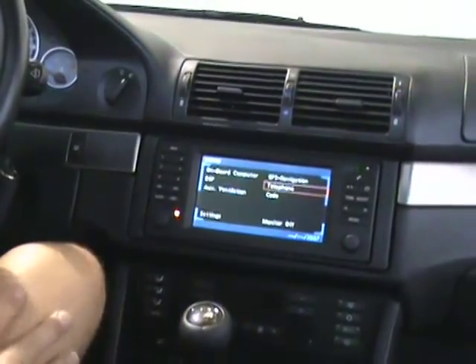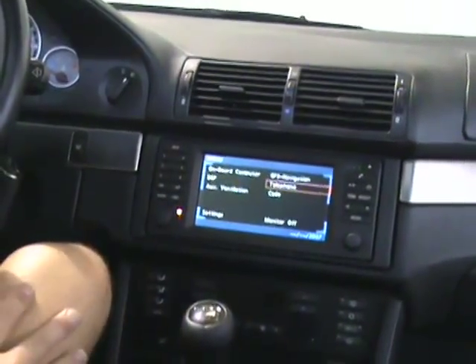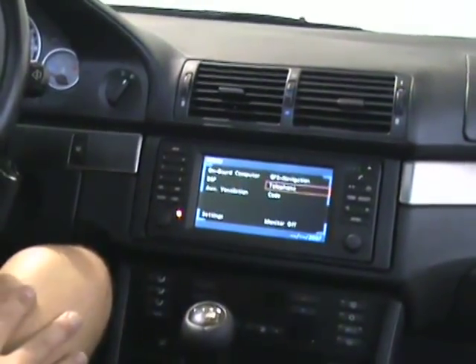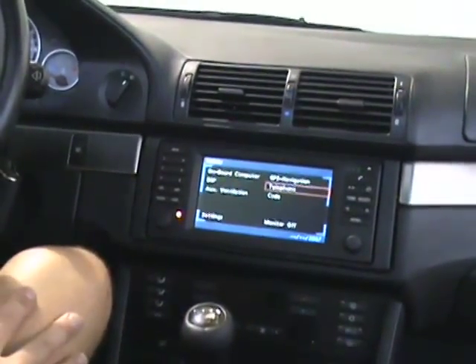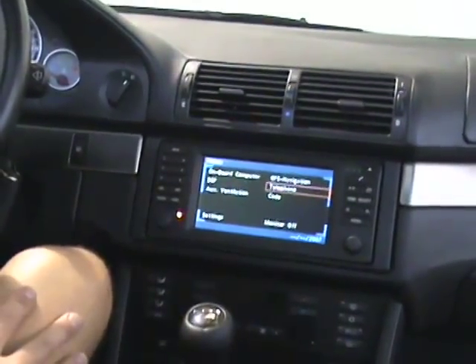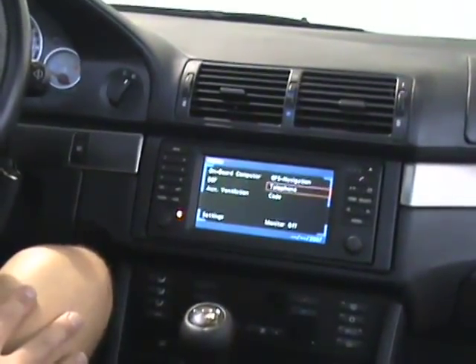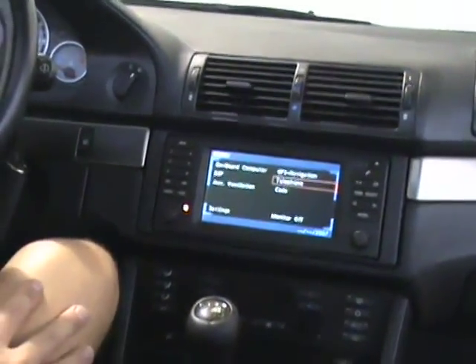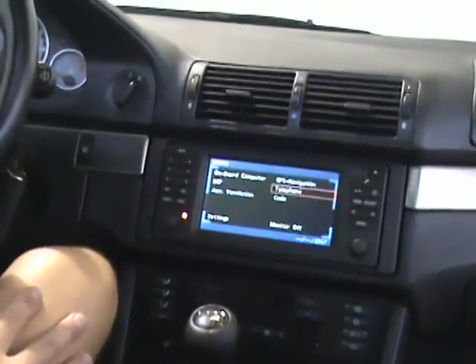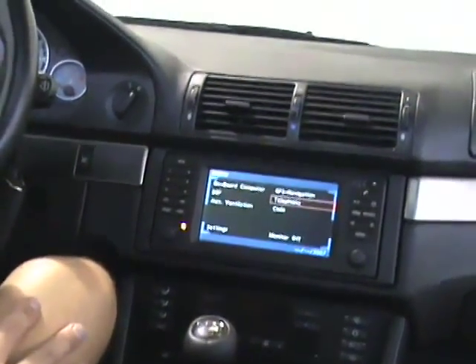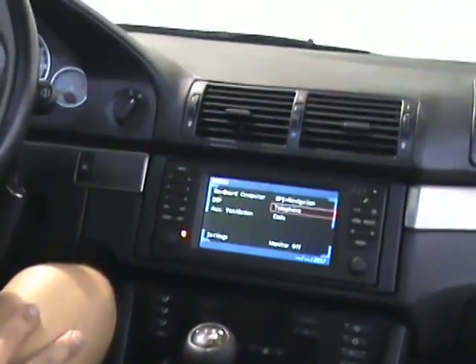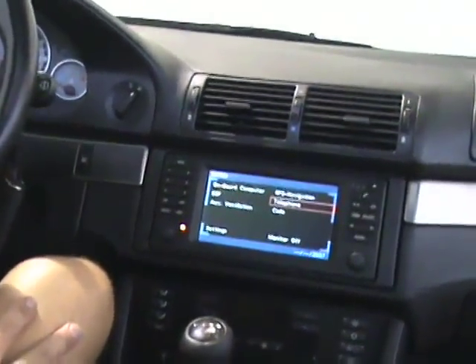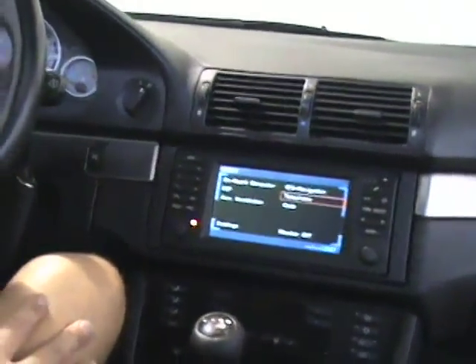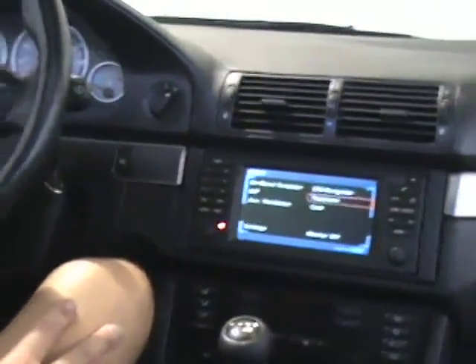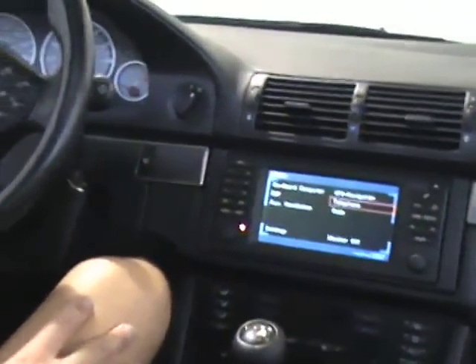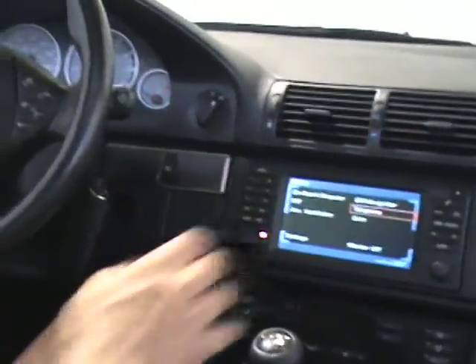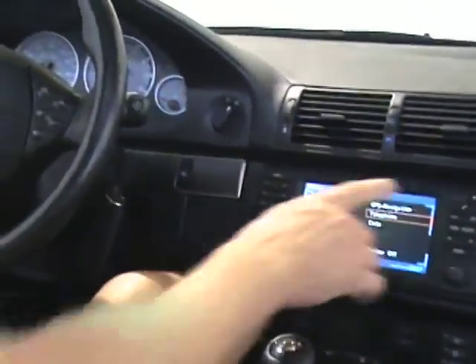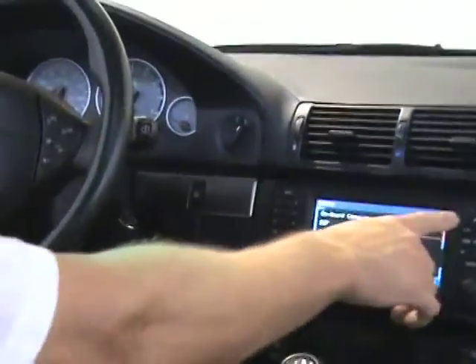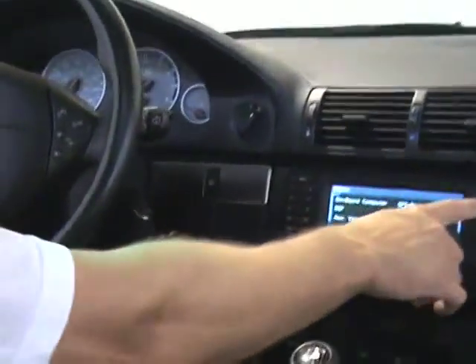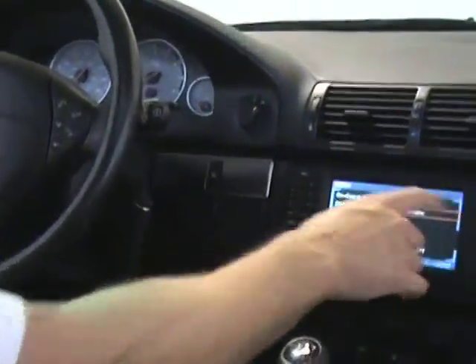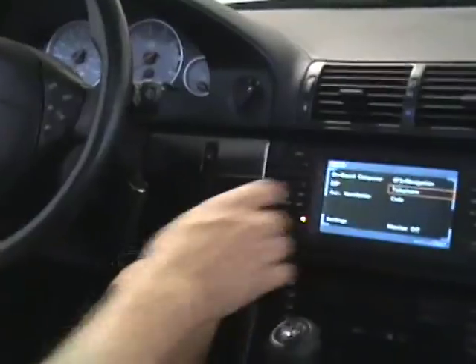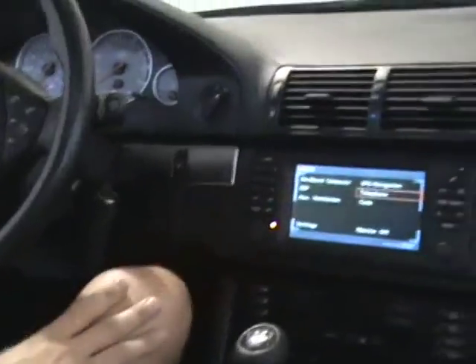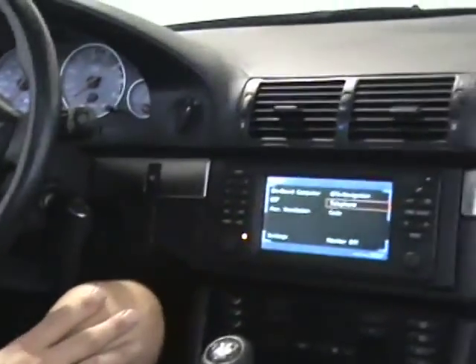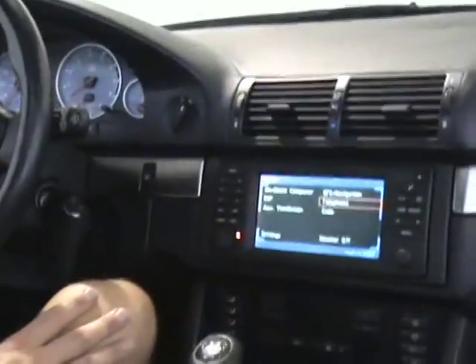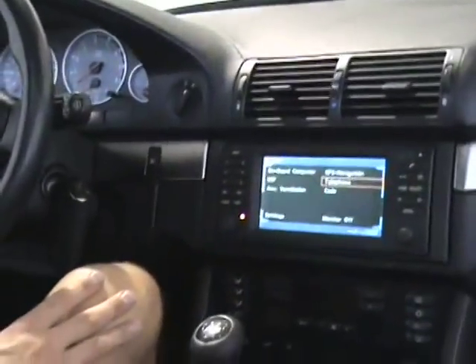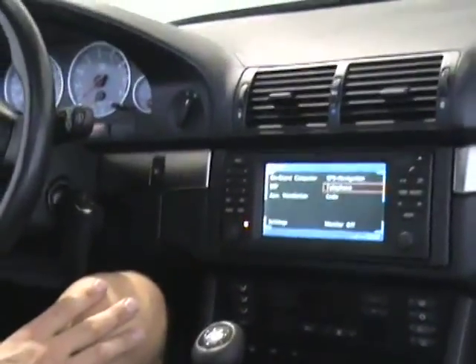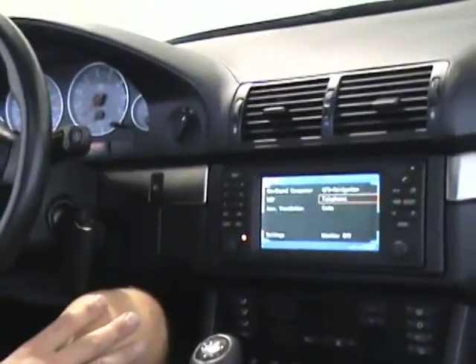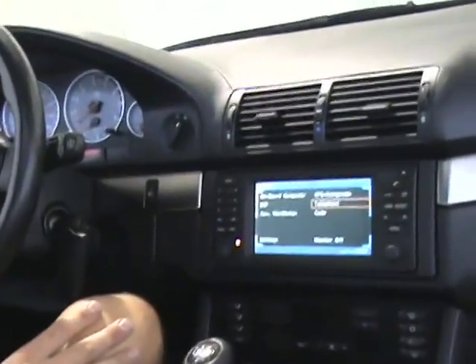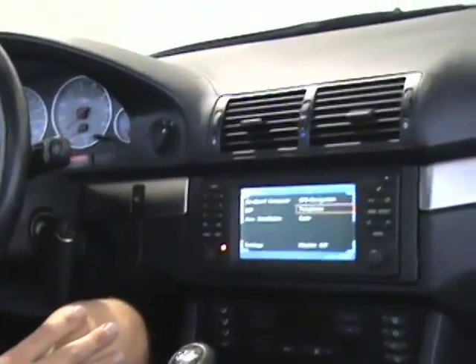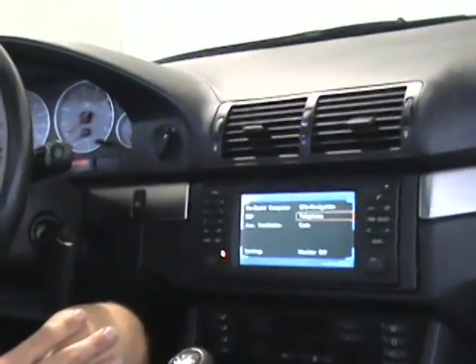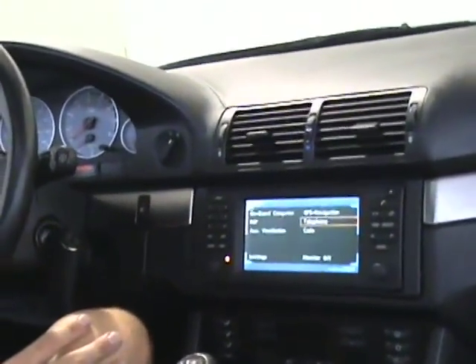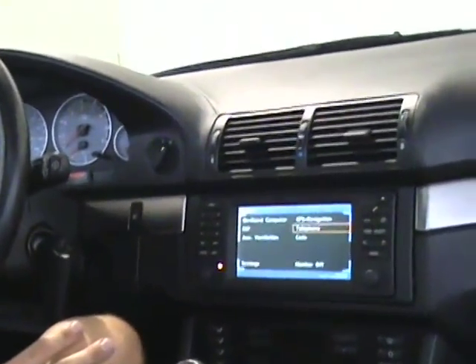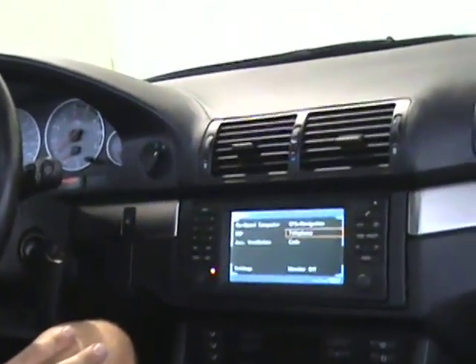To end a call, you can briefly press the face button or the phone button on your navigation screen to end your call.